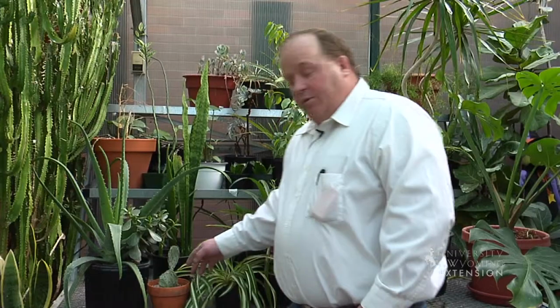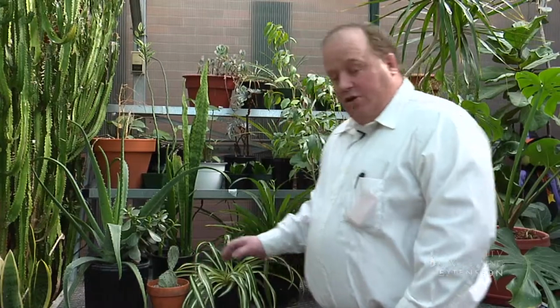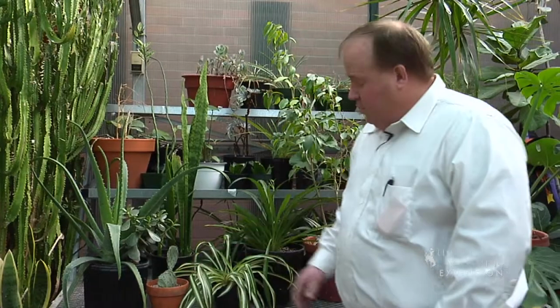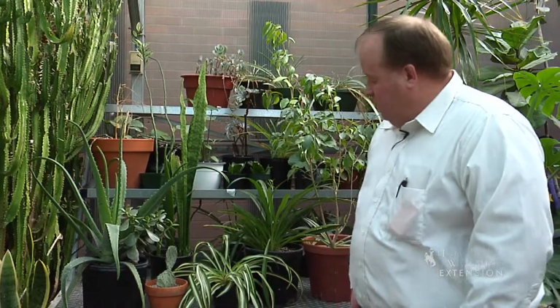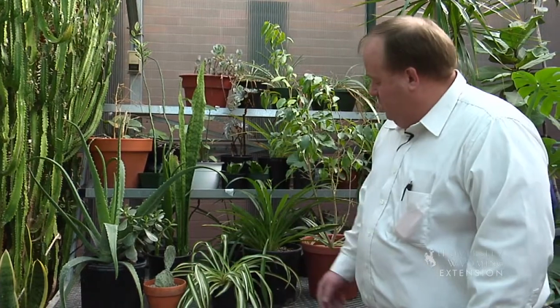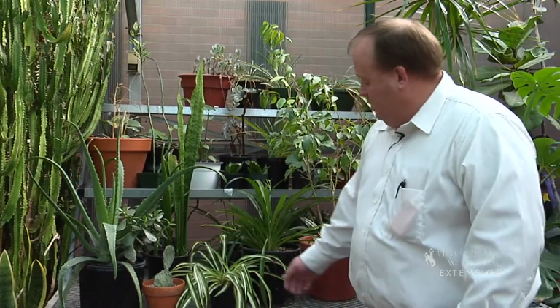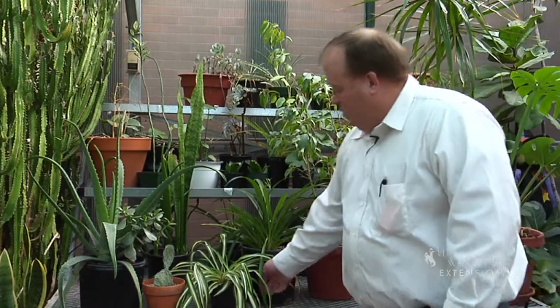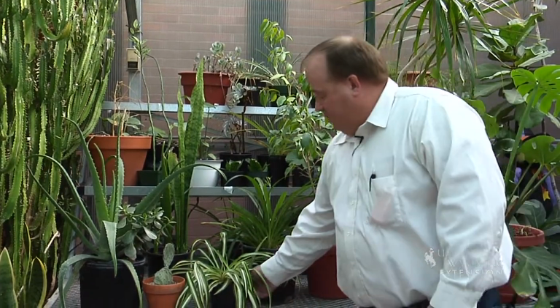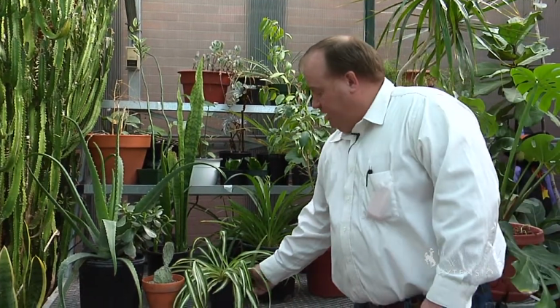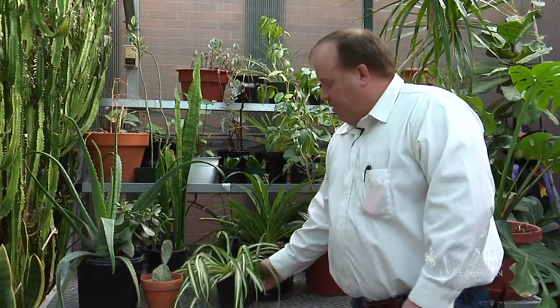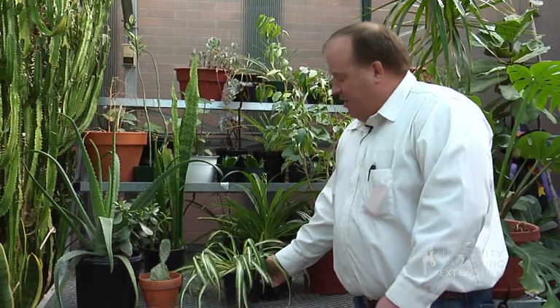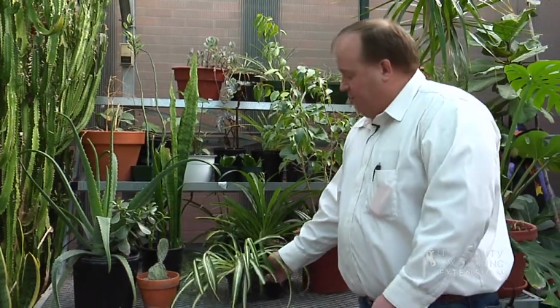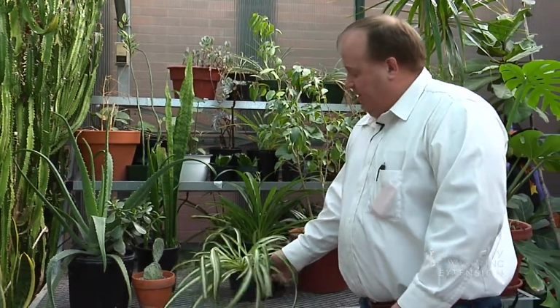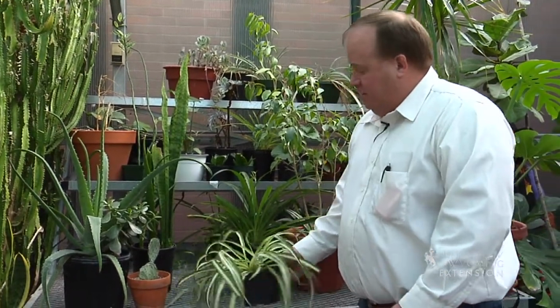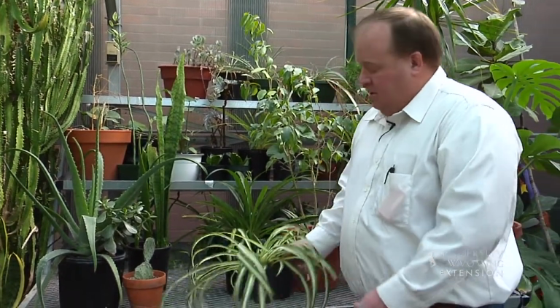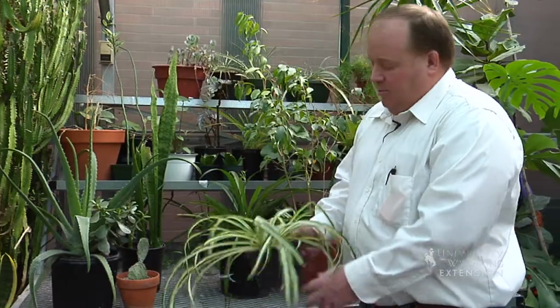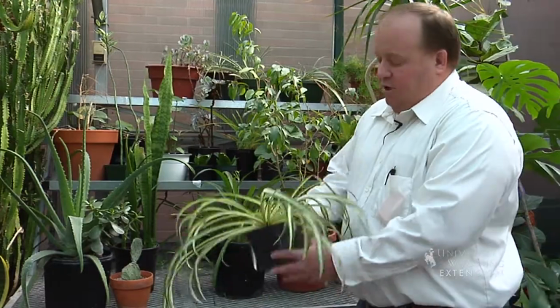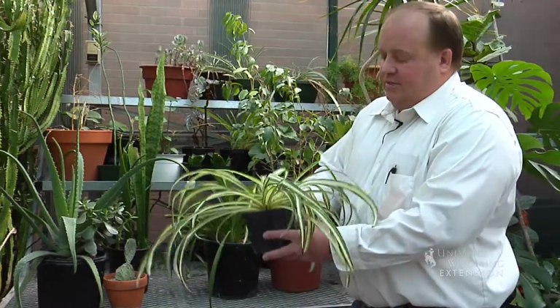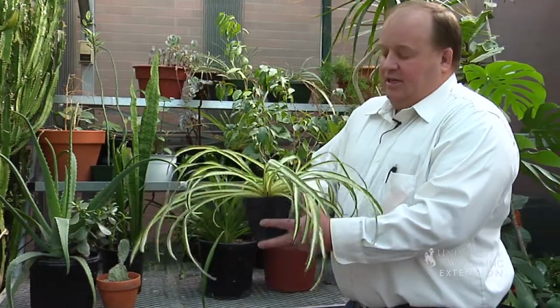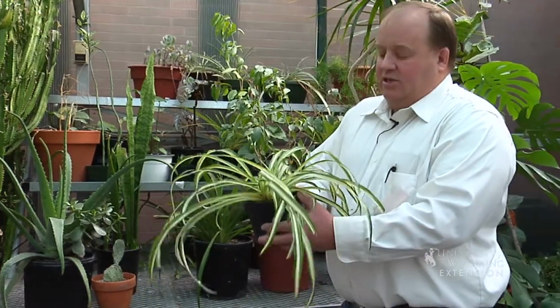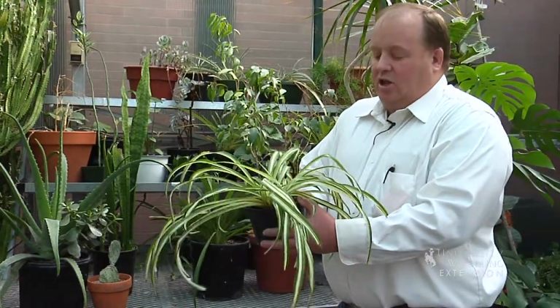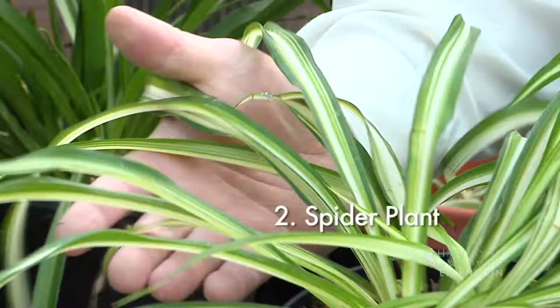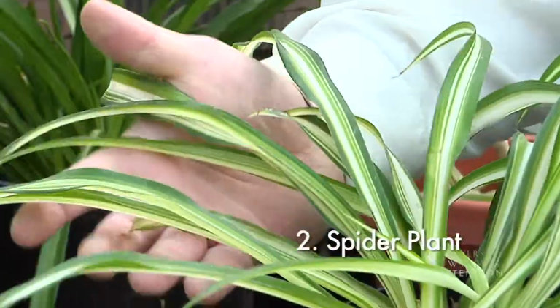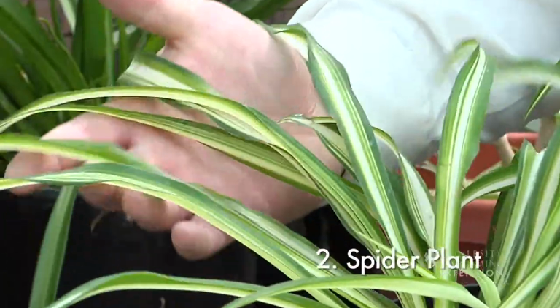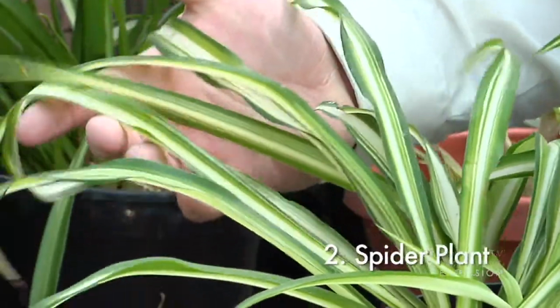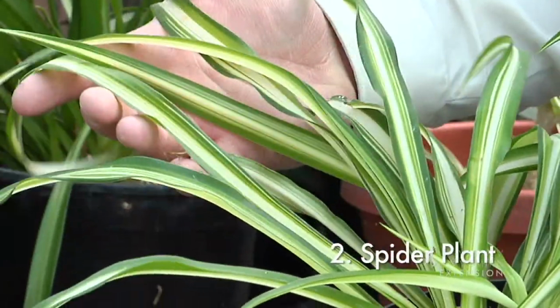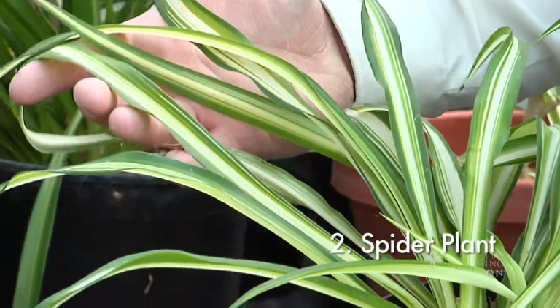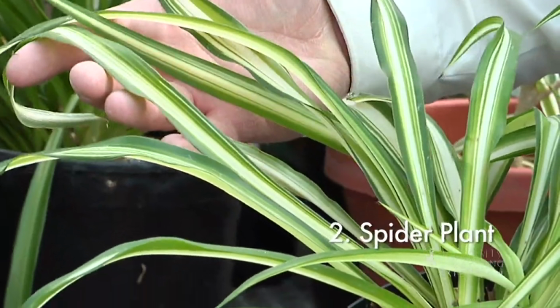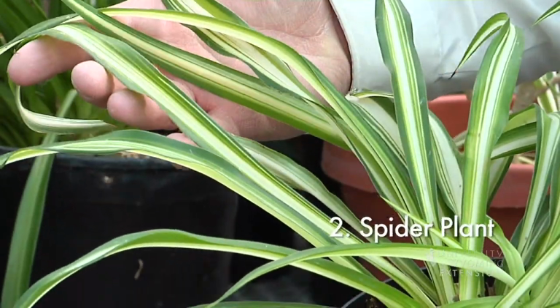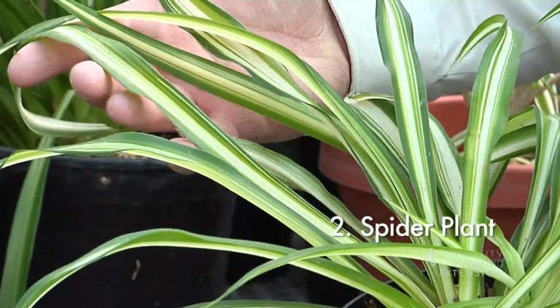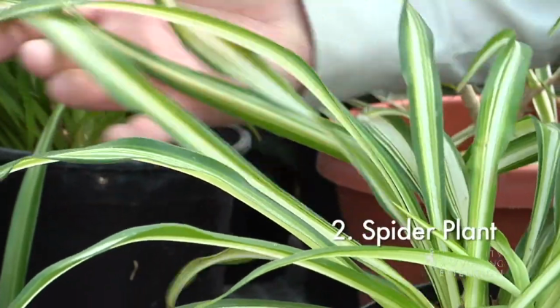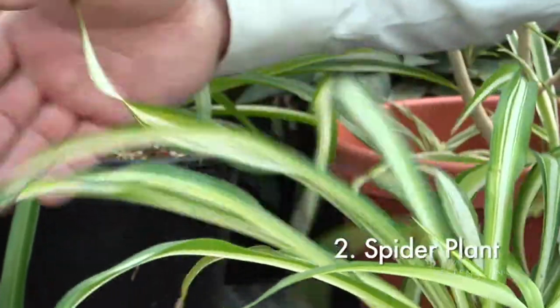Our number two would be a spider plant. You've seen these all over, and the reason is because they're really easy to grow. You can get different variations of white and green.